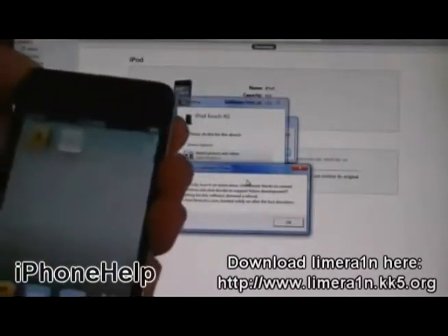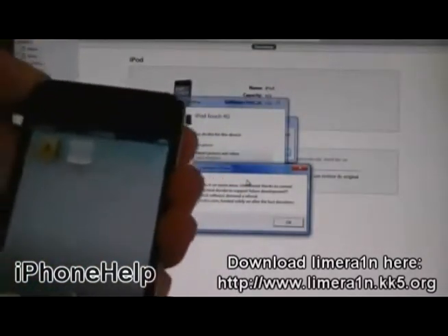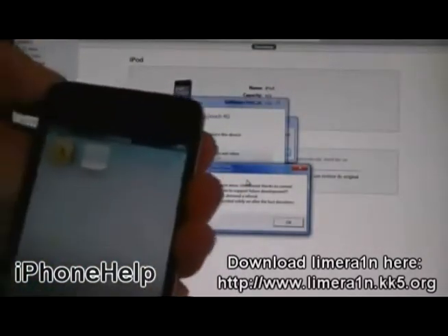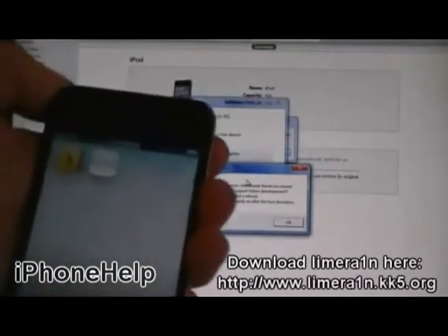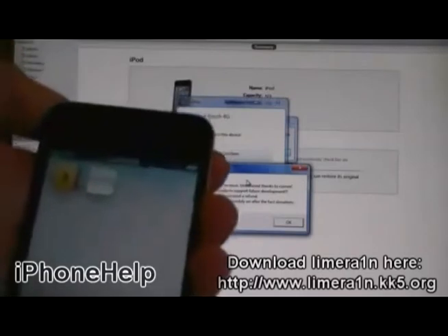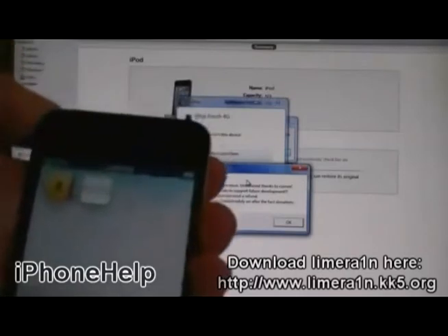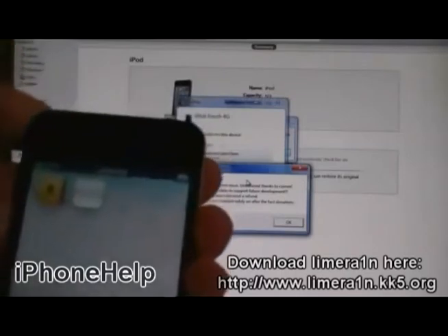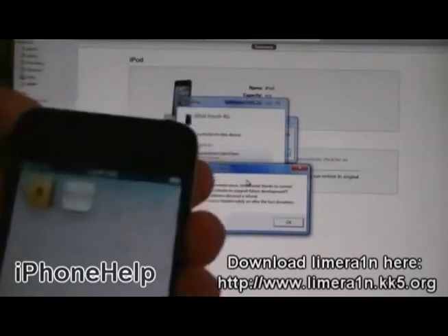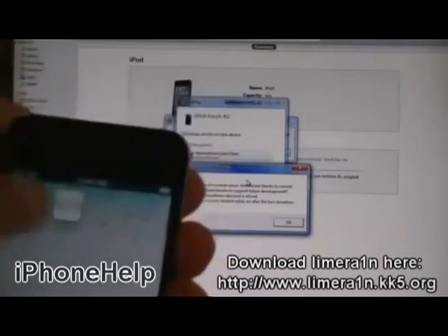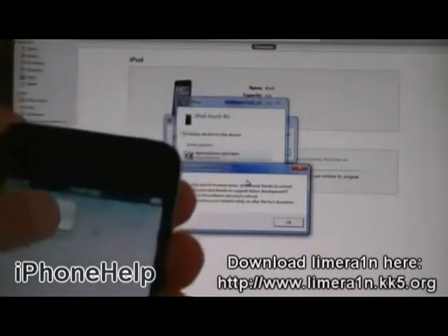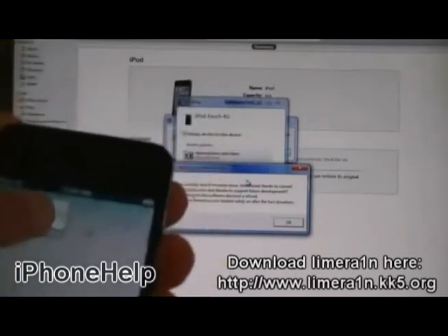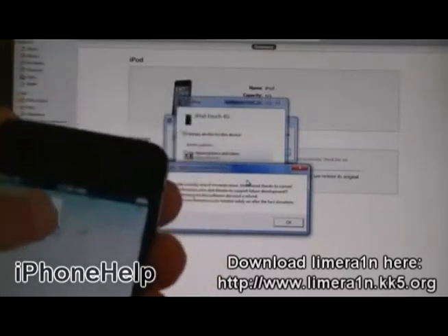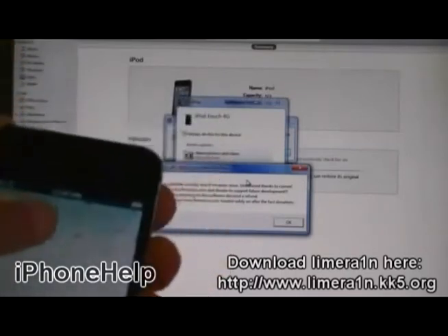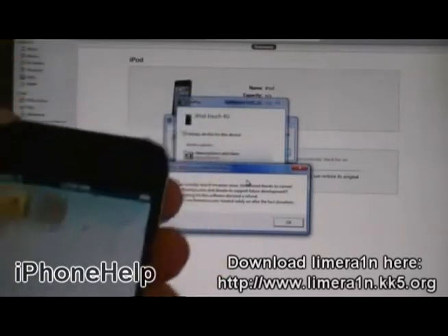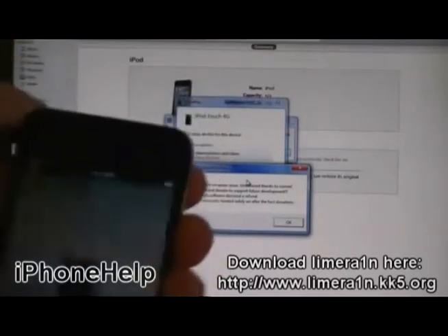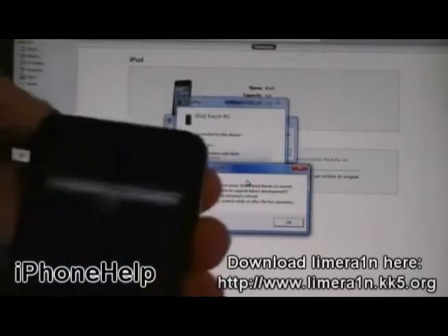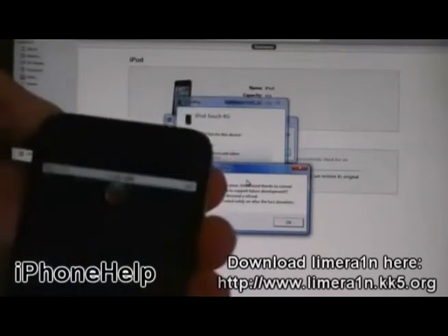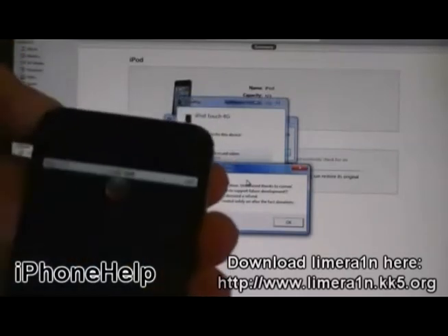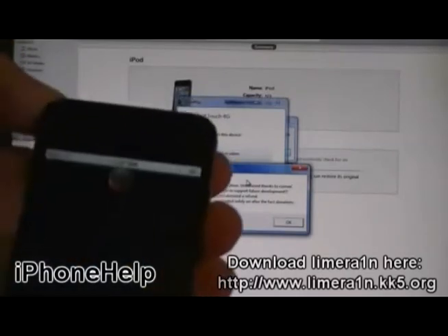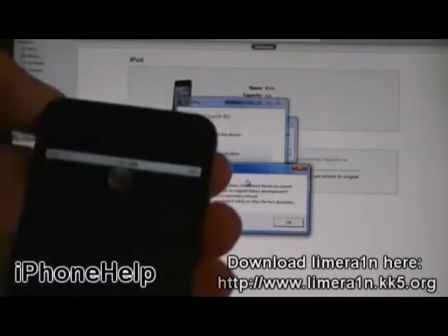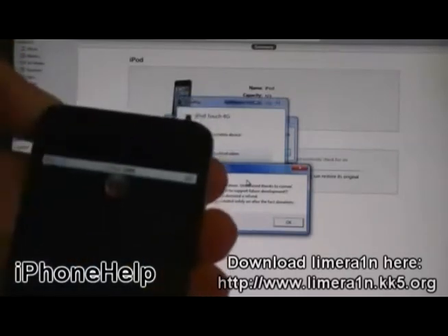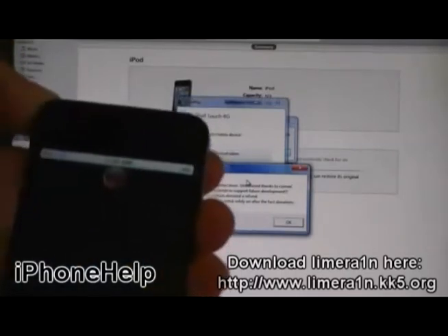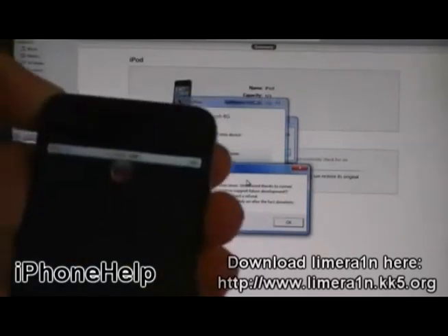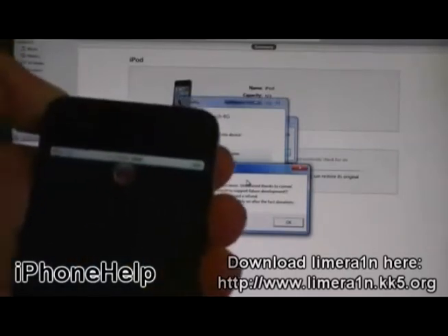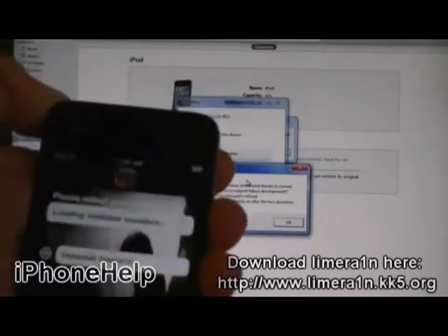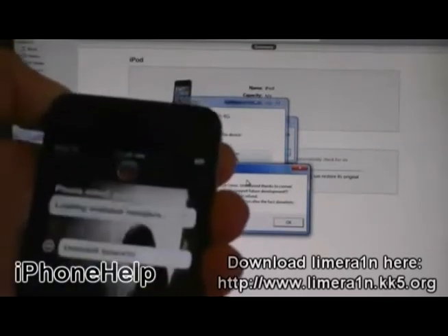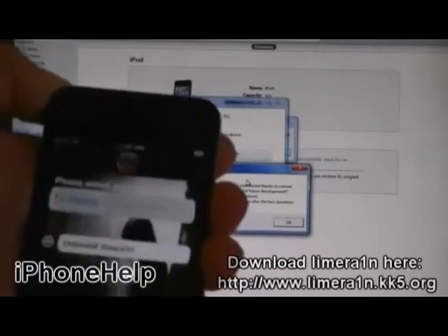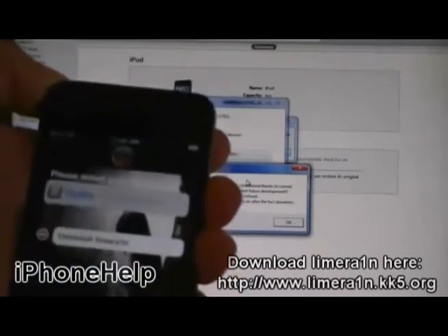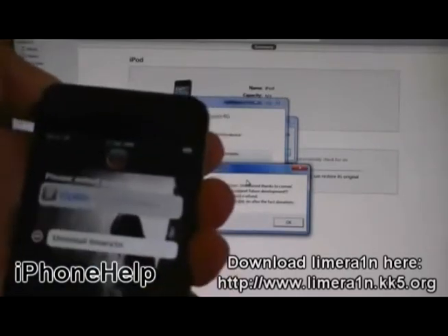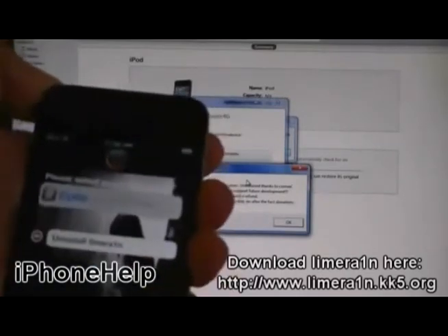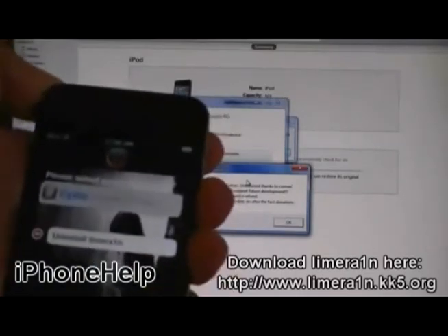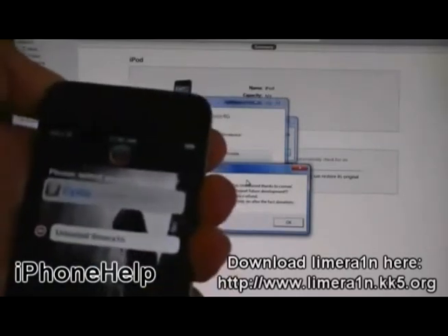And now, you will see LimeRain. Then, open LimeRain.